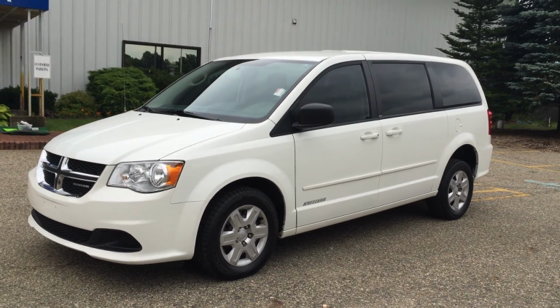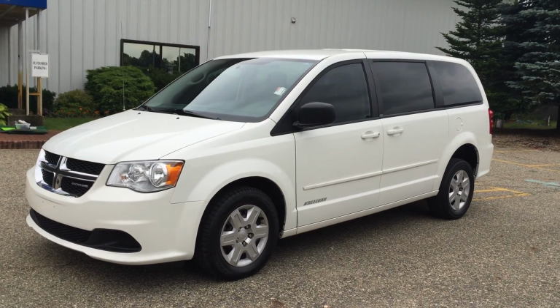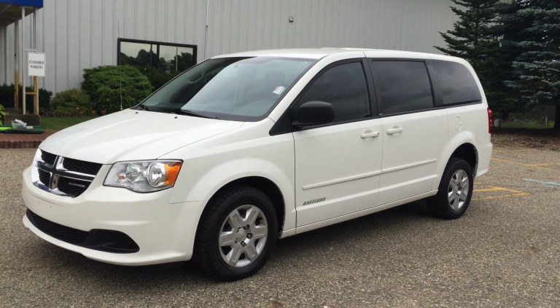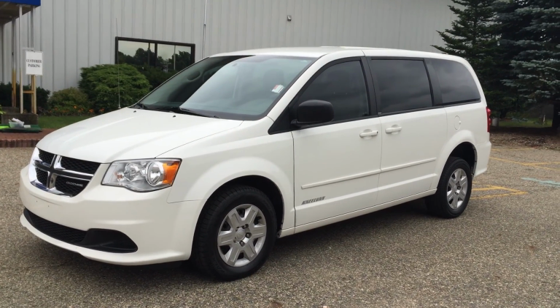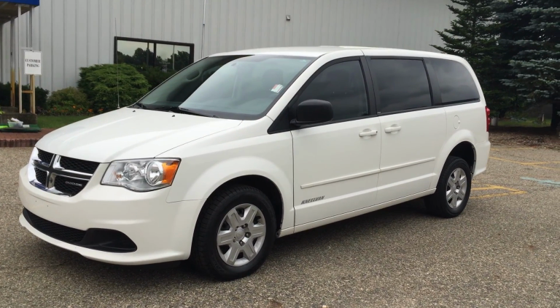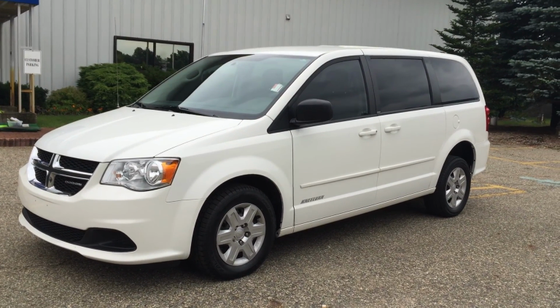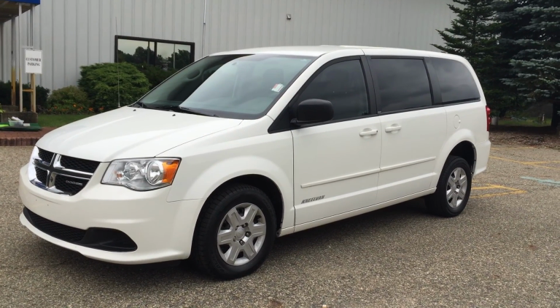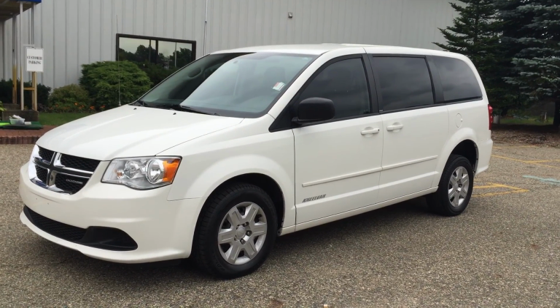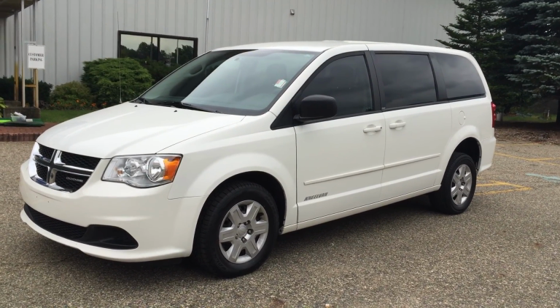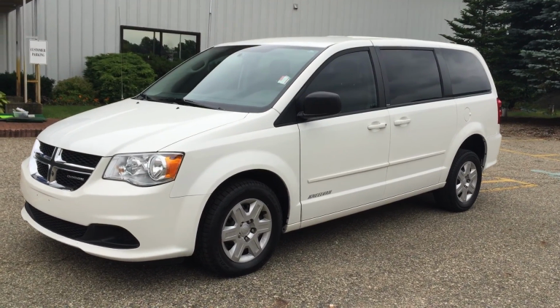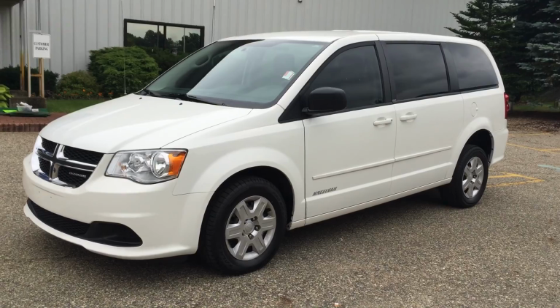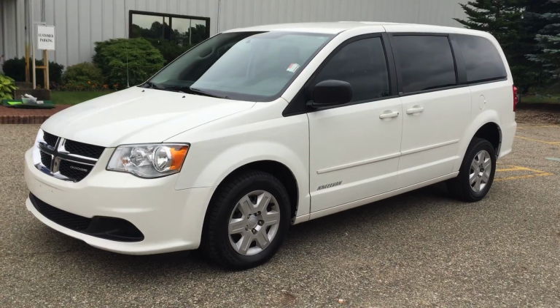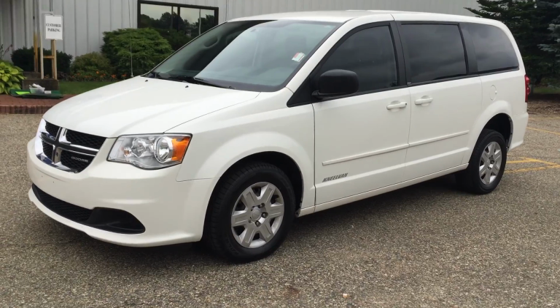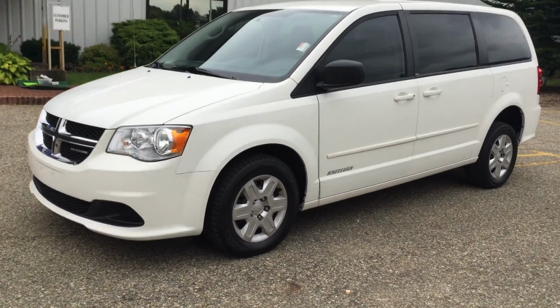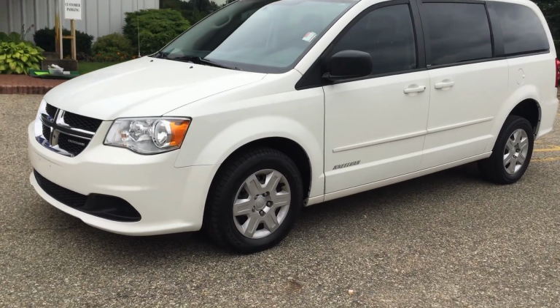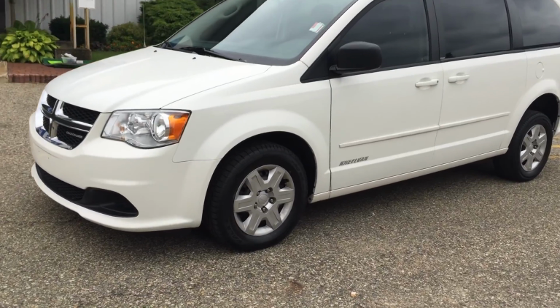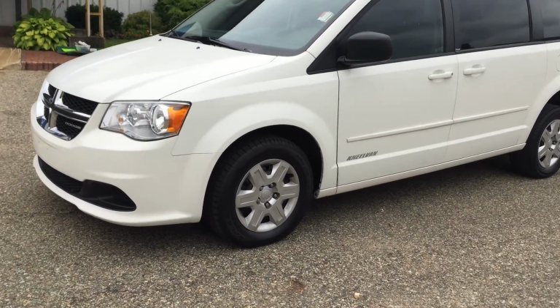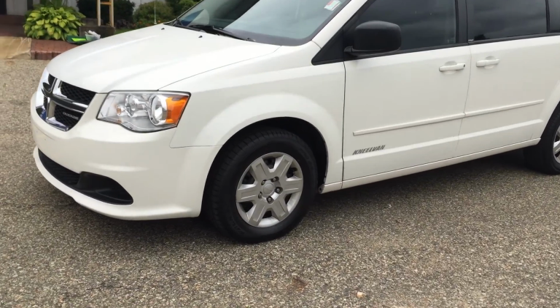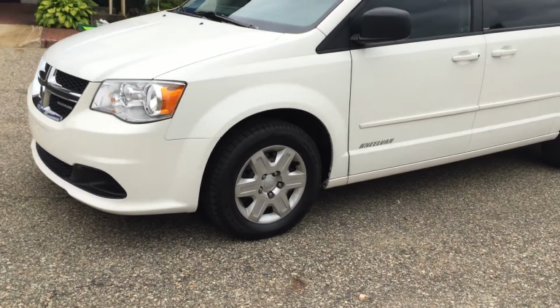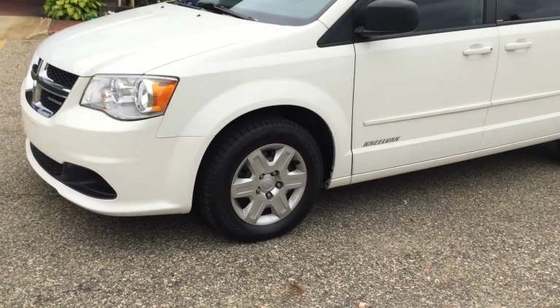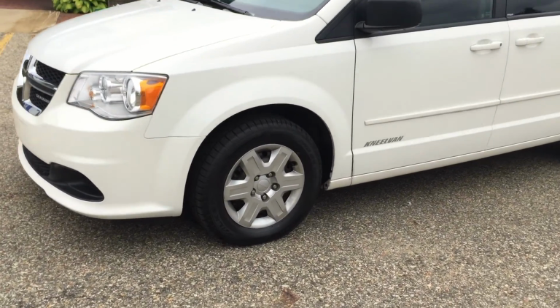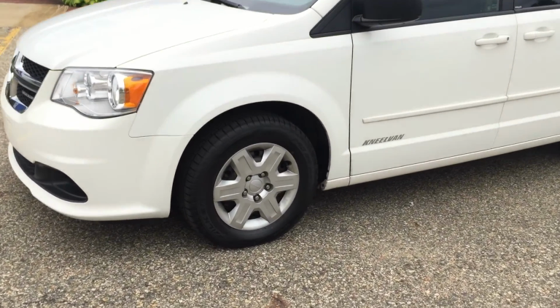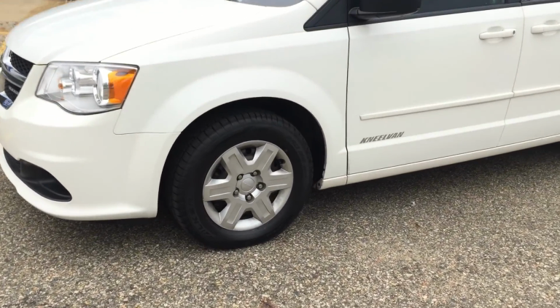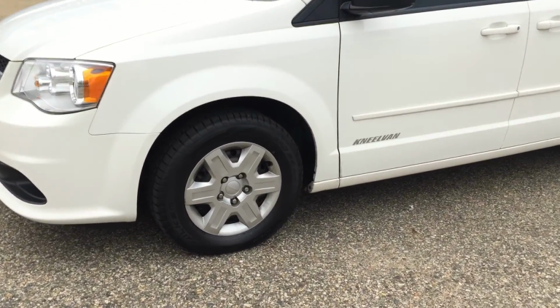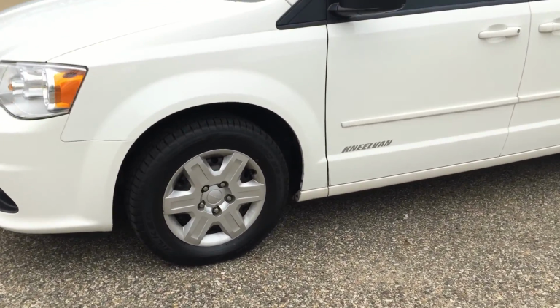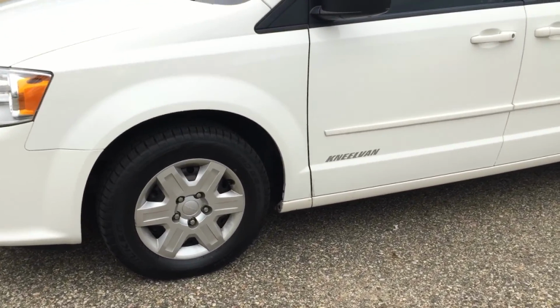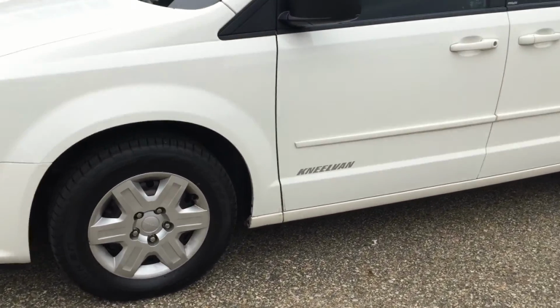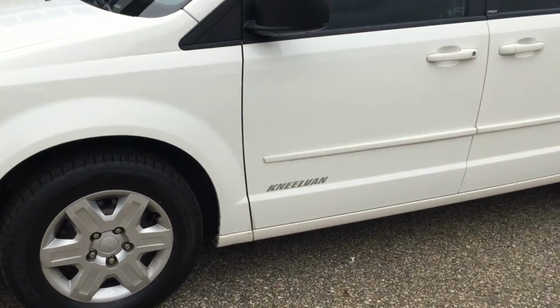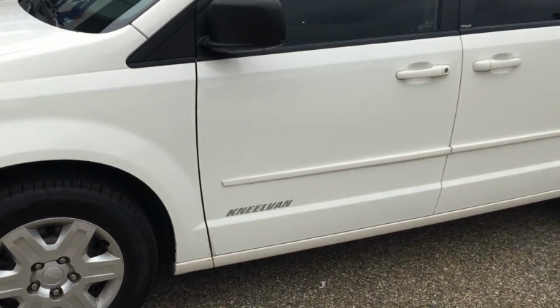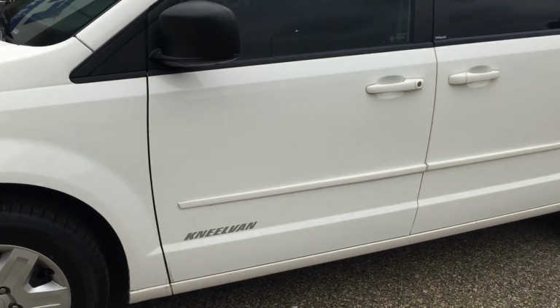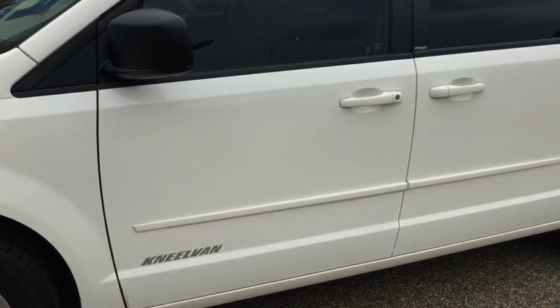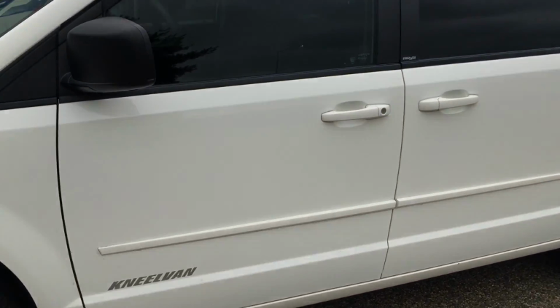It's got brand new tires, power windows, door locks, tilt, cruise, and CD.